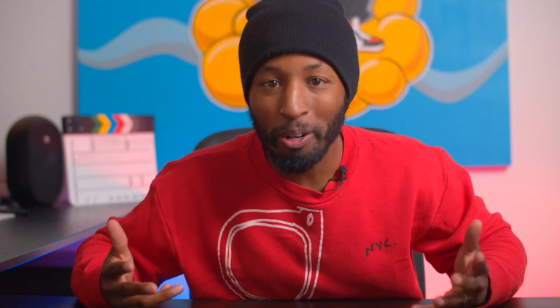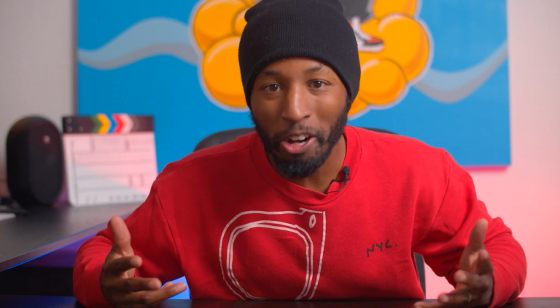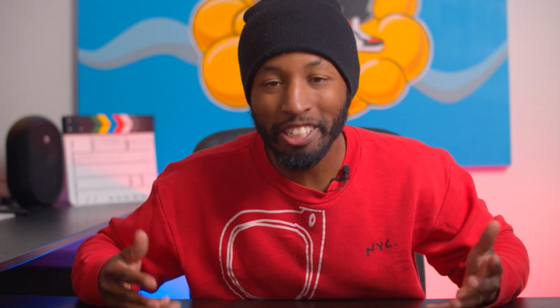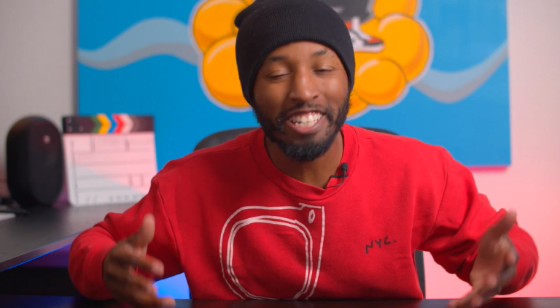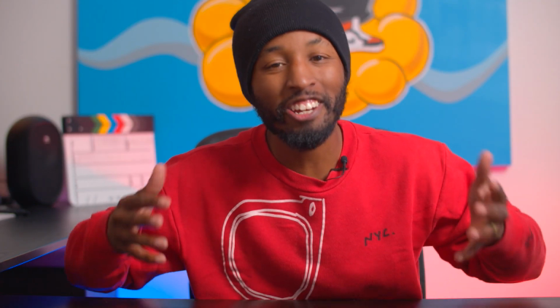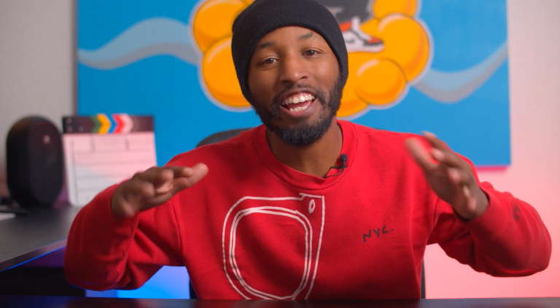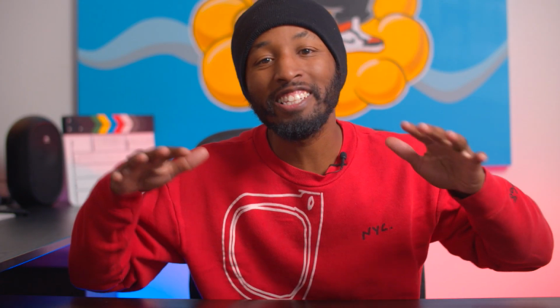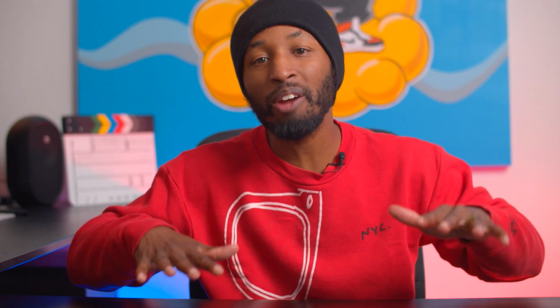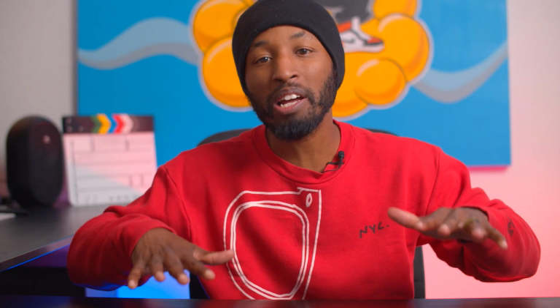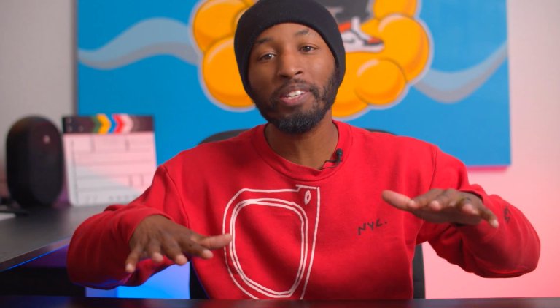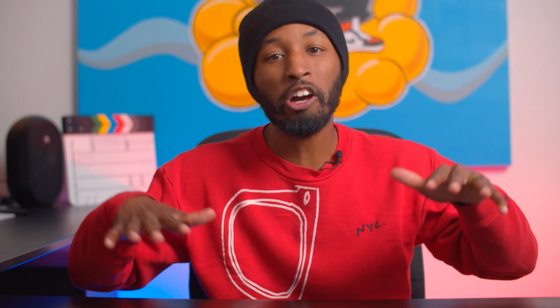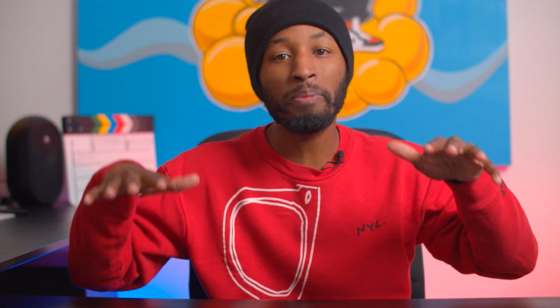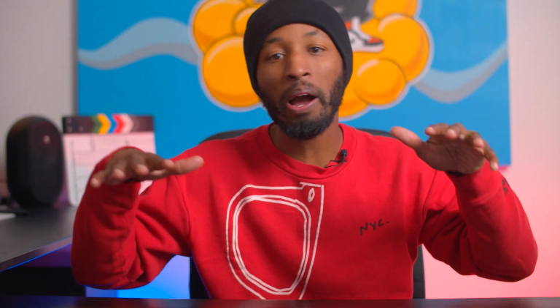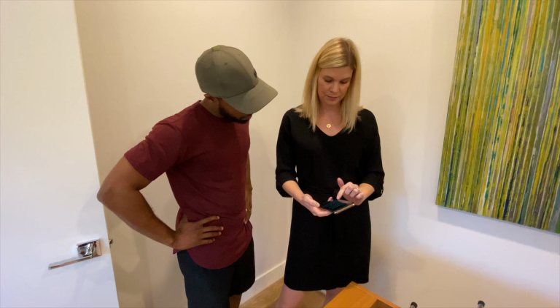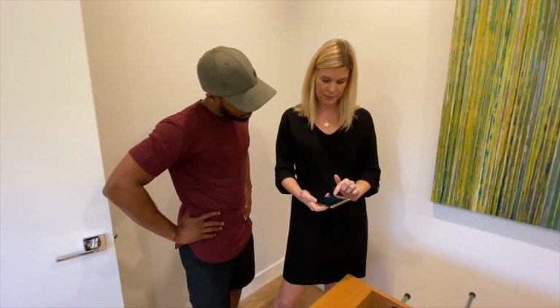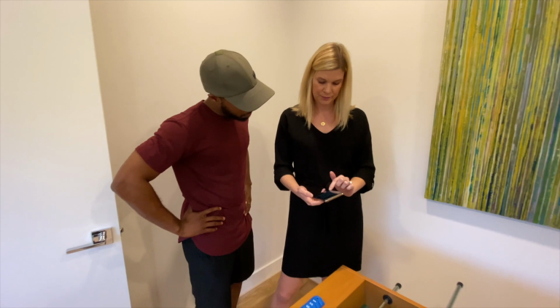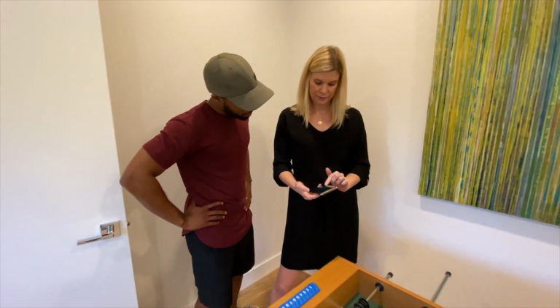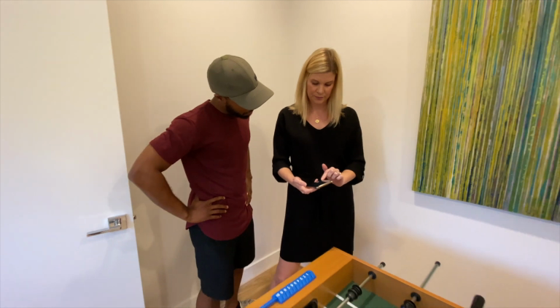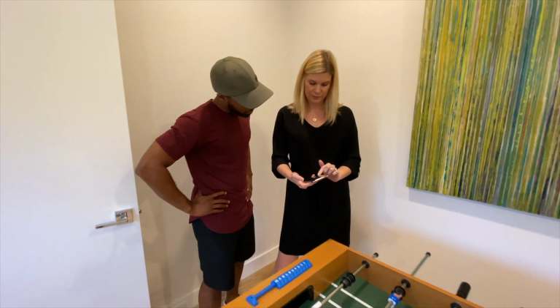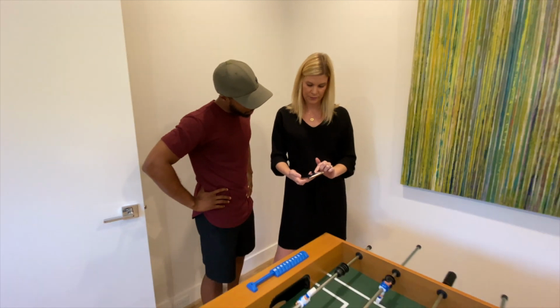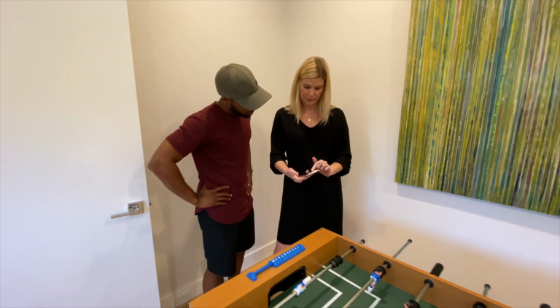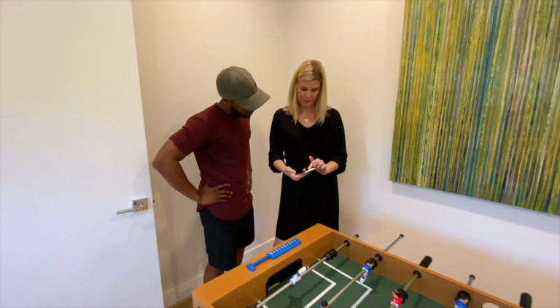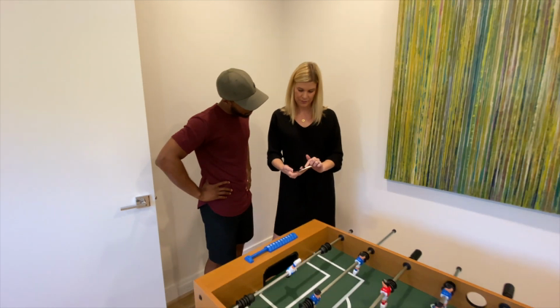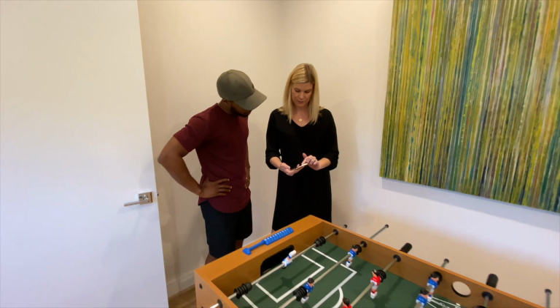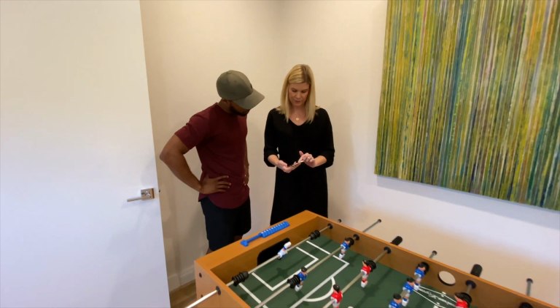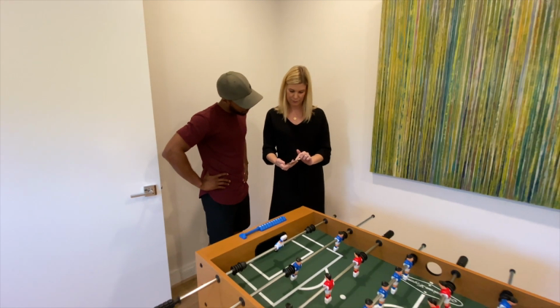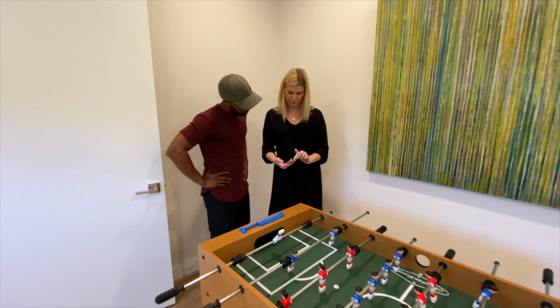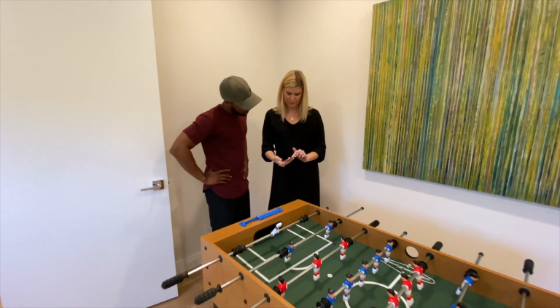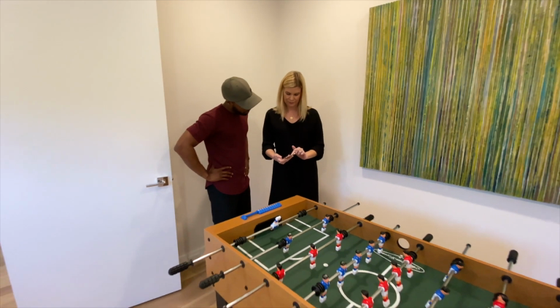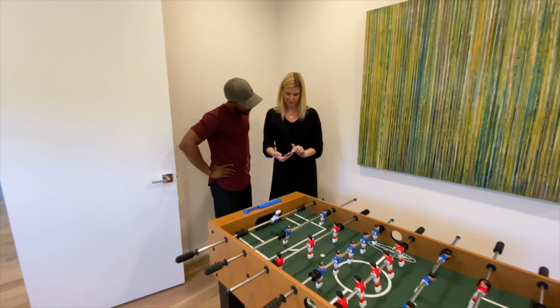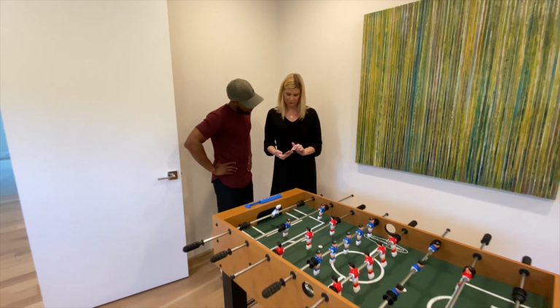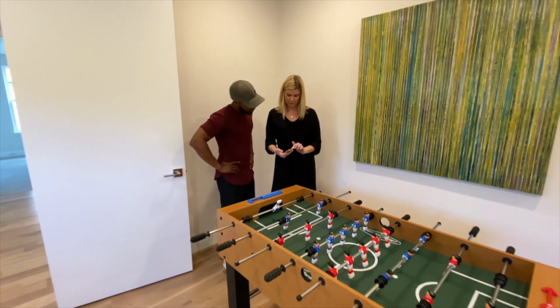Brandon Washington here, and today we're going to be talking about how you actually go about landing a real estate gig.